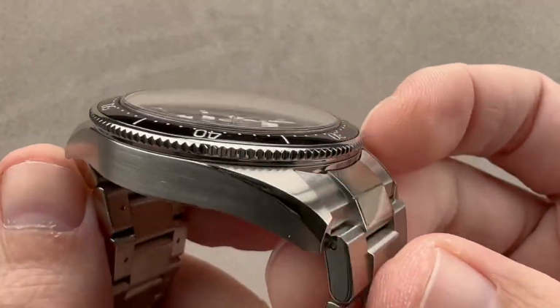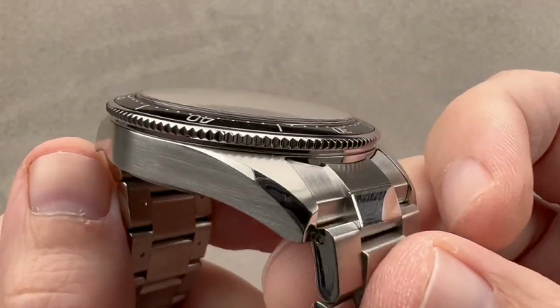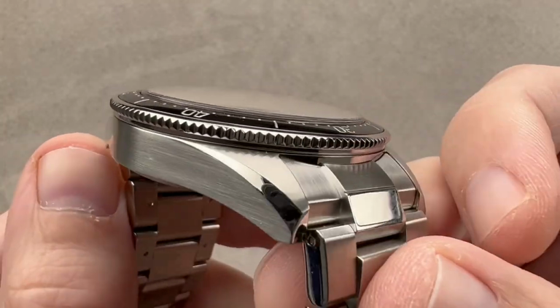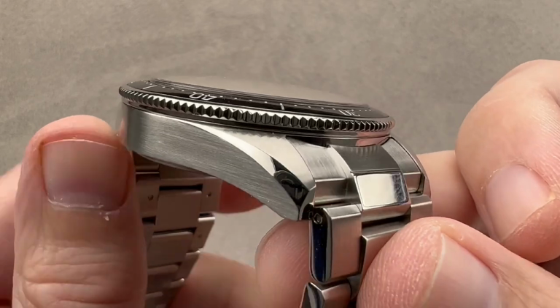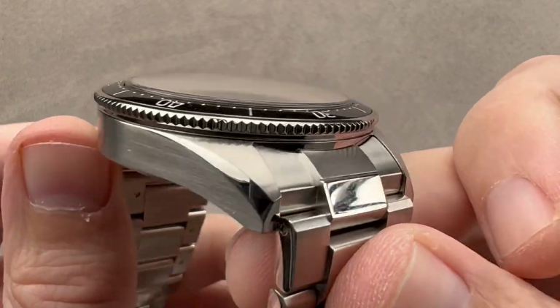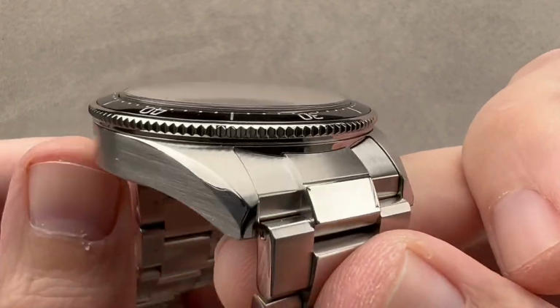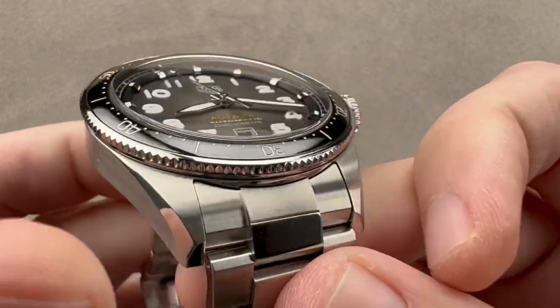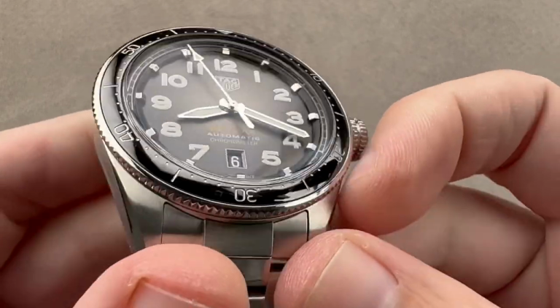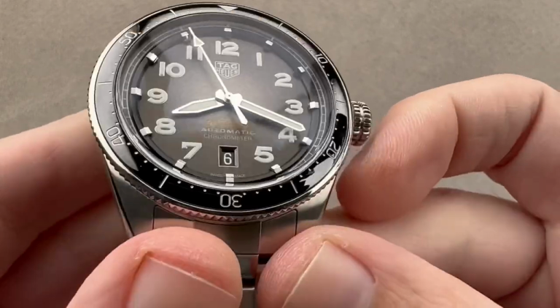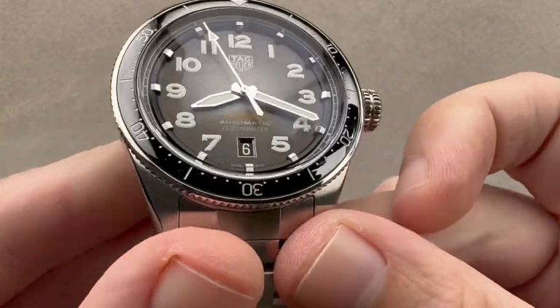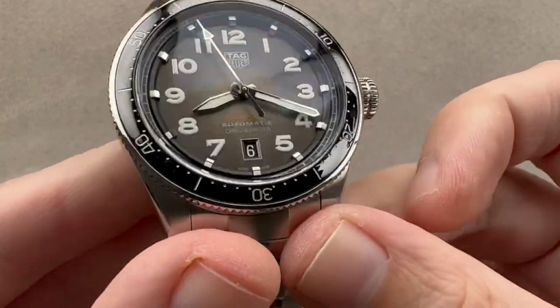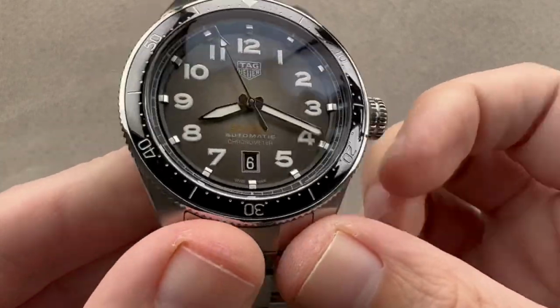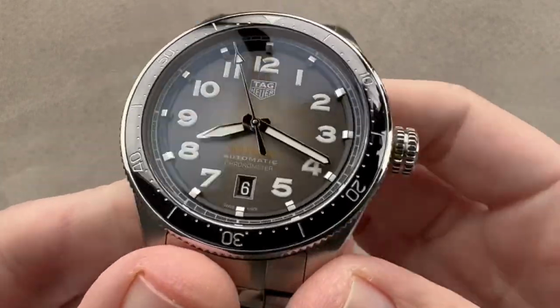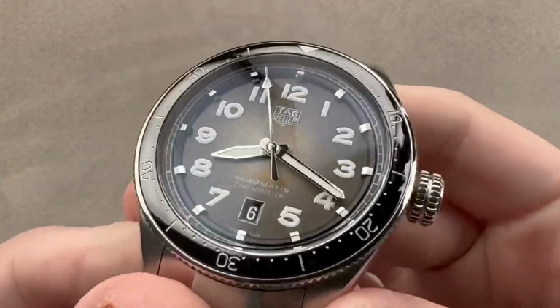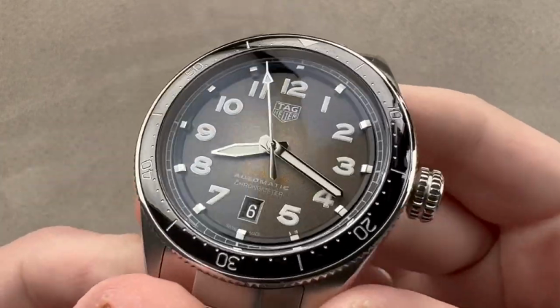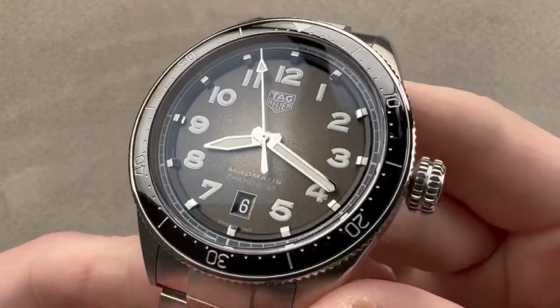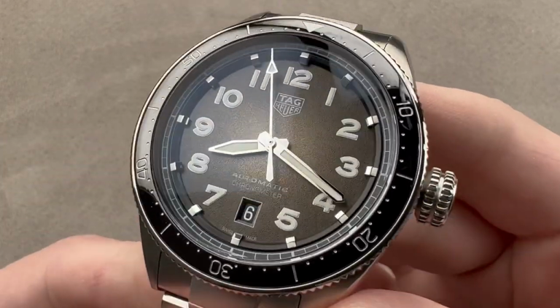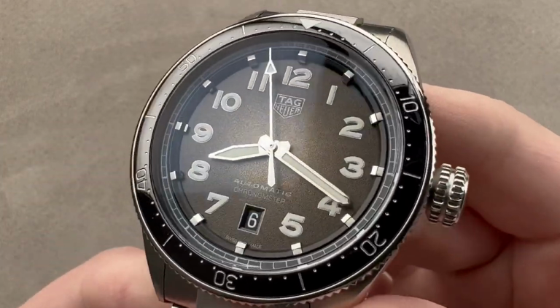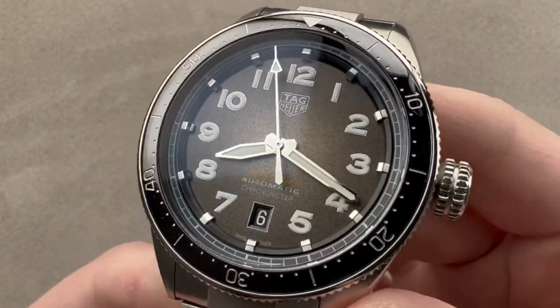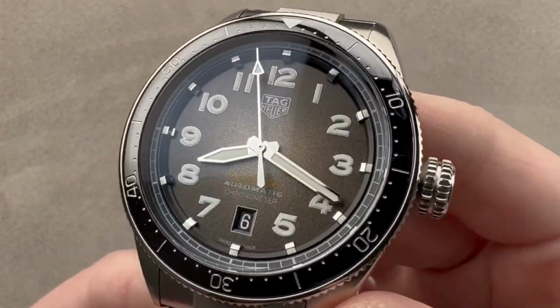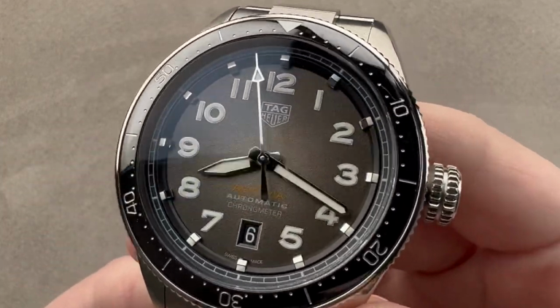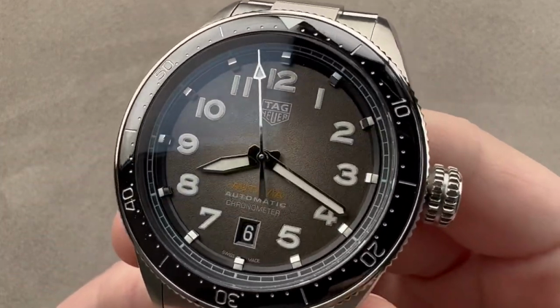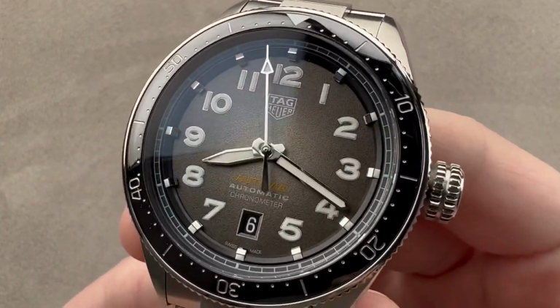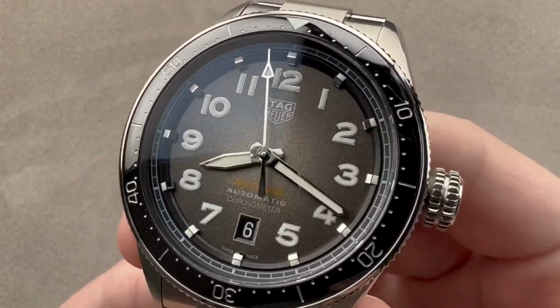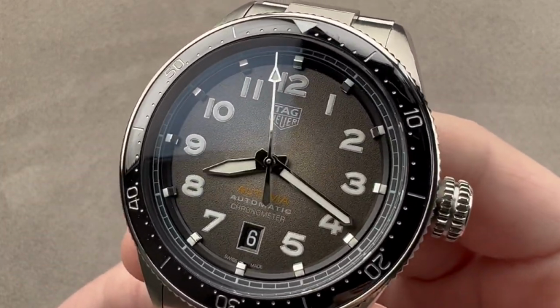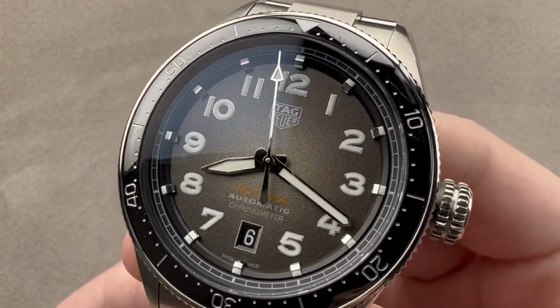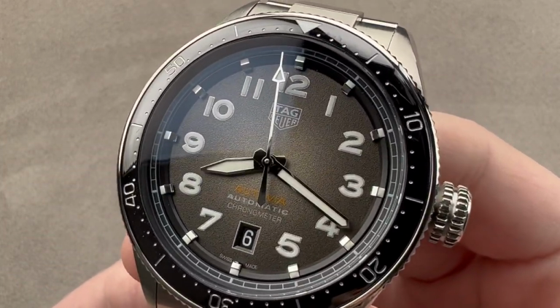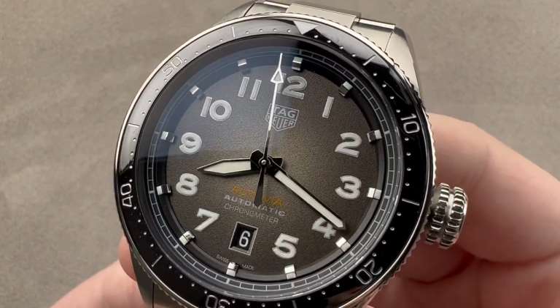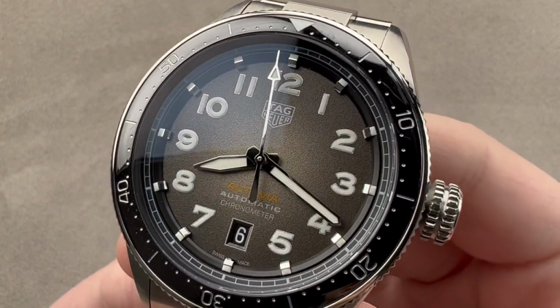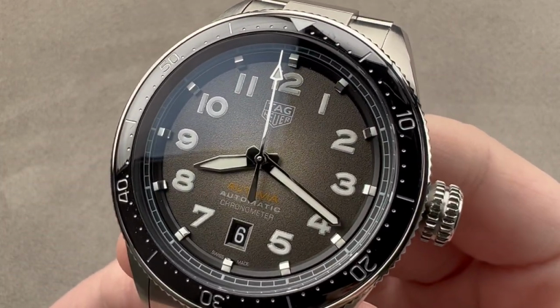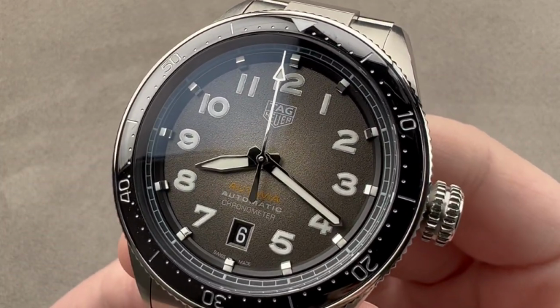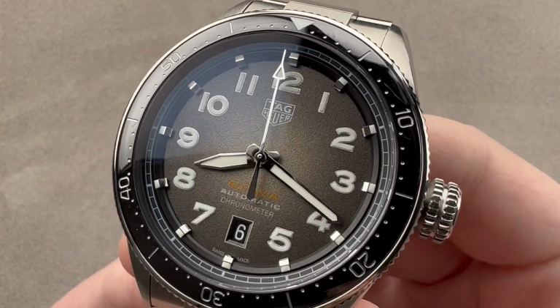Email me for pricing, even if it's just to inquire. I am tmaso at thewatchbox.com.